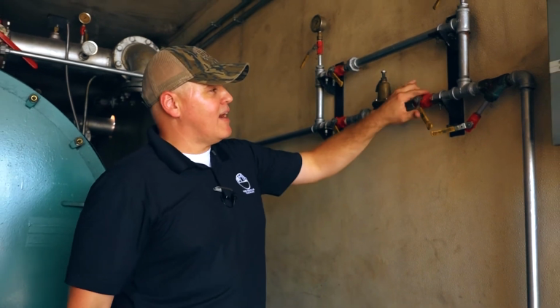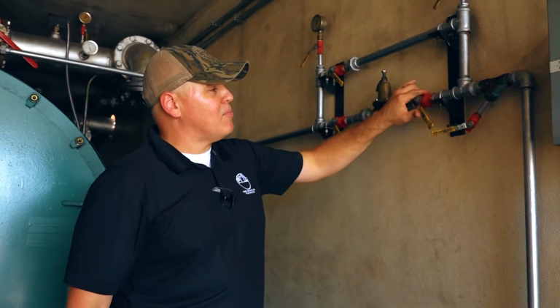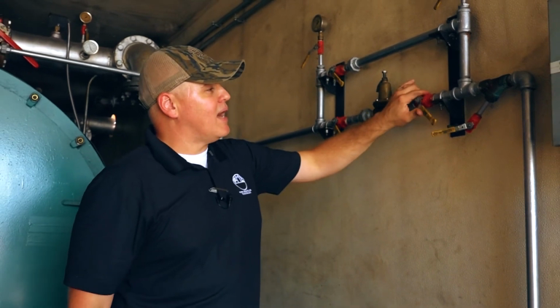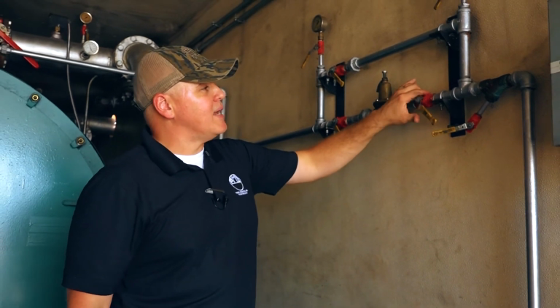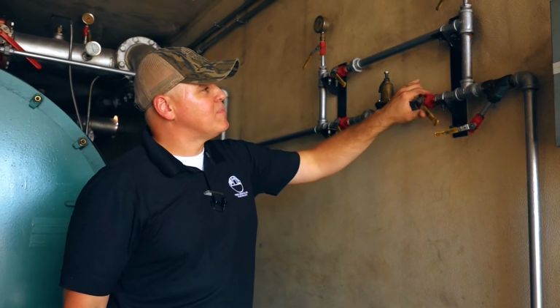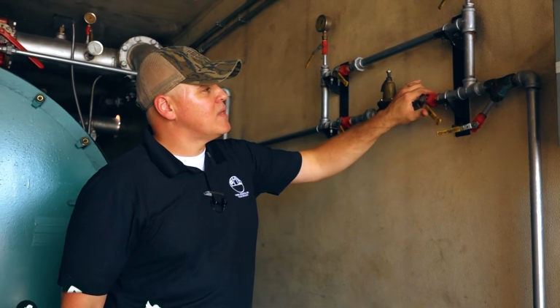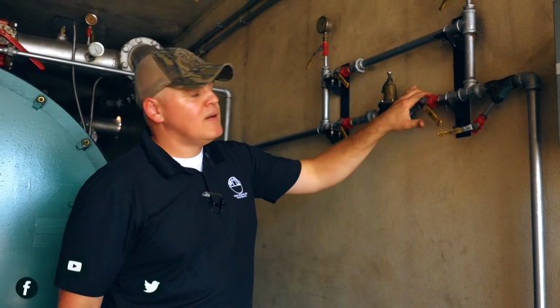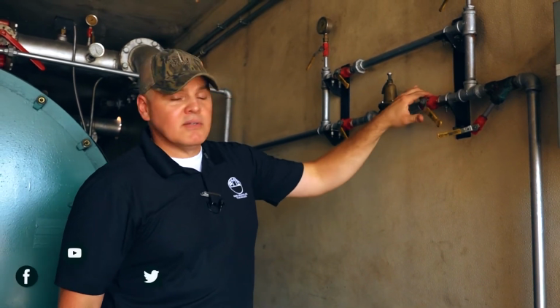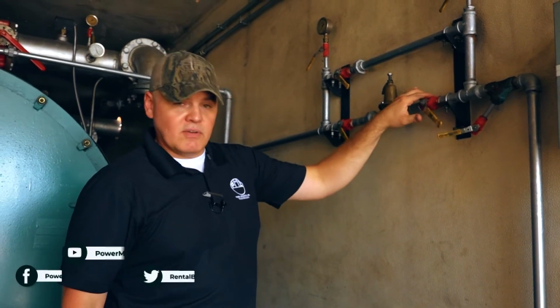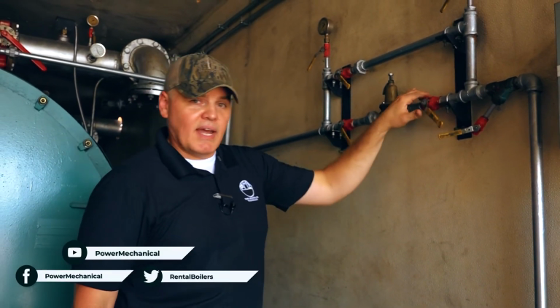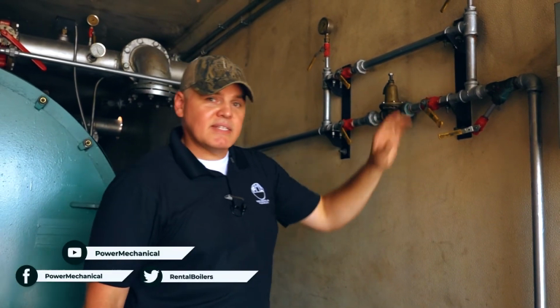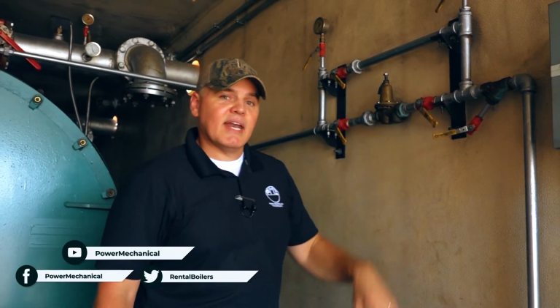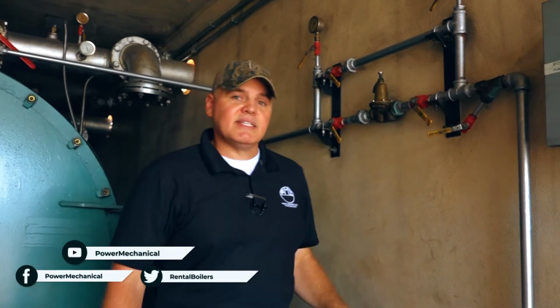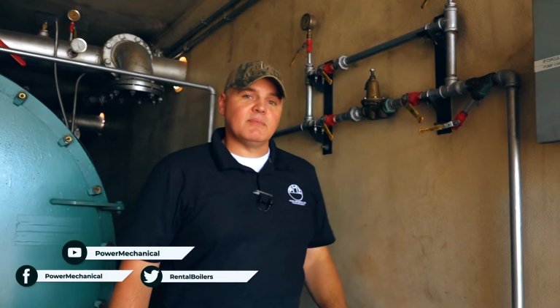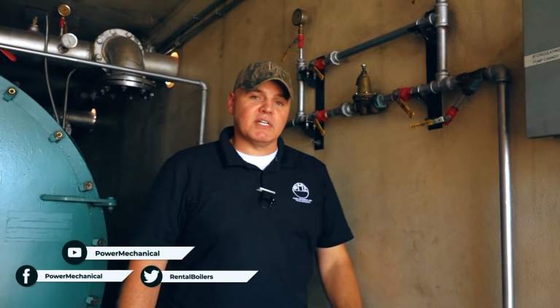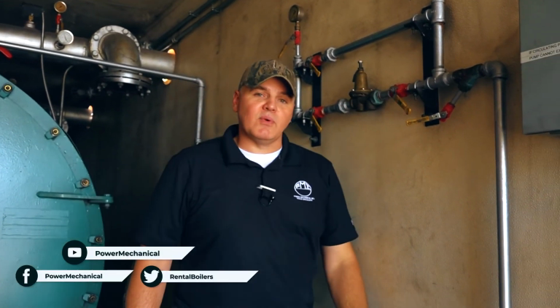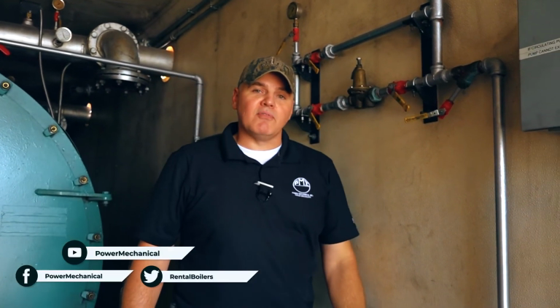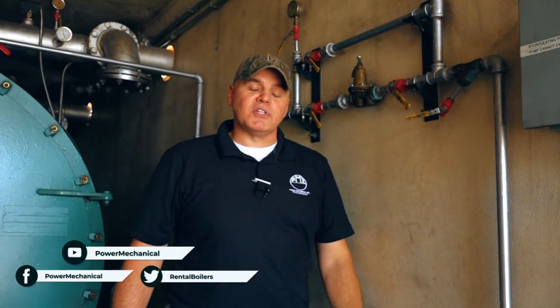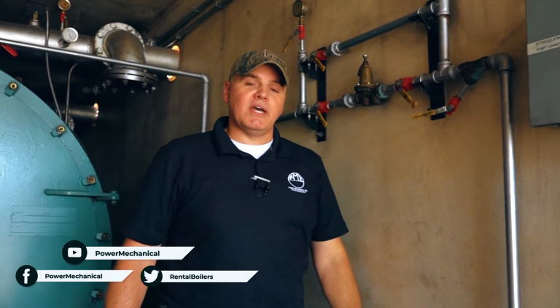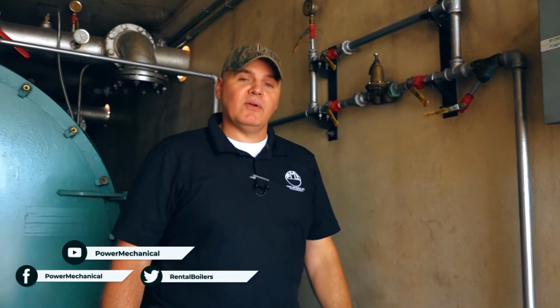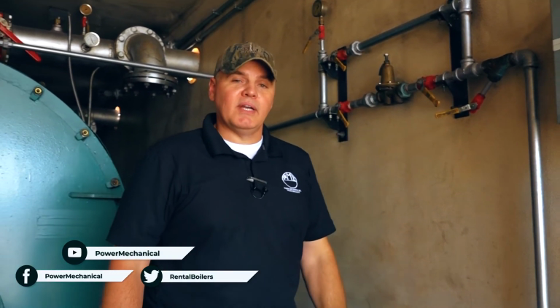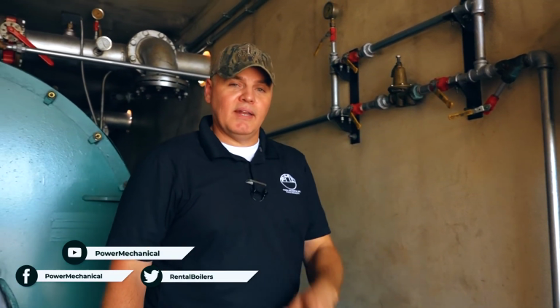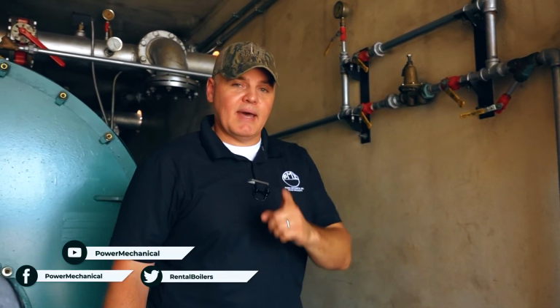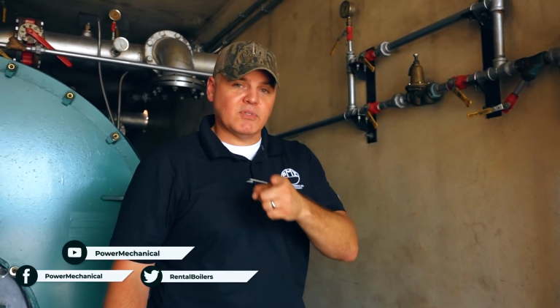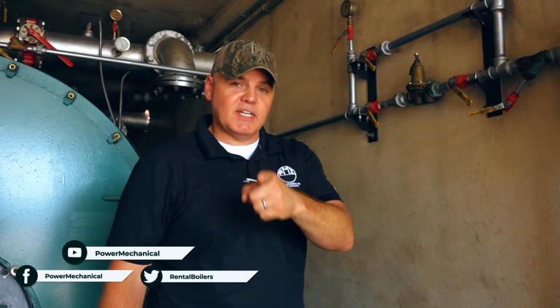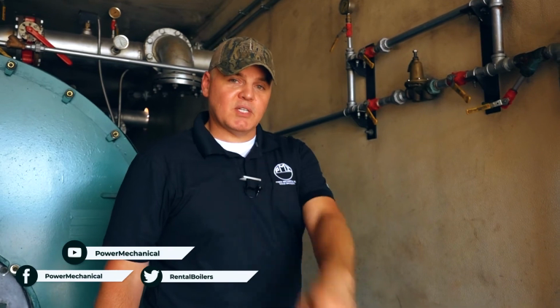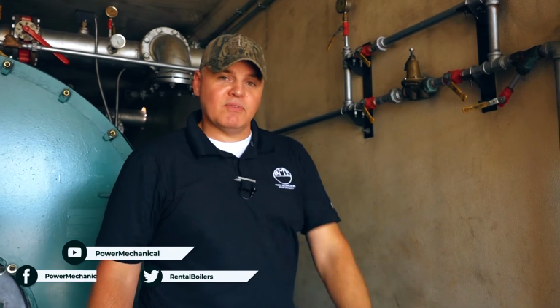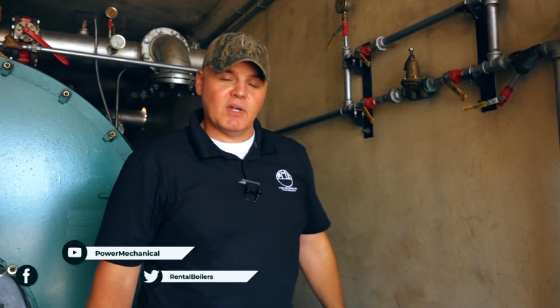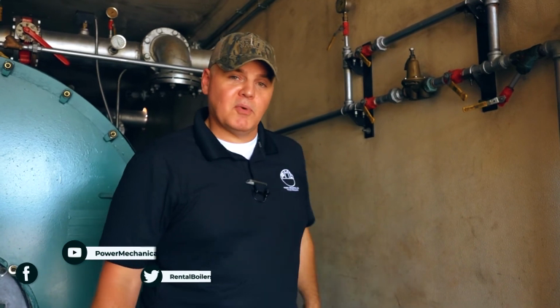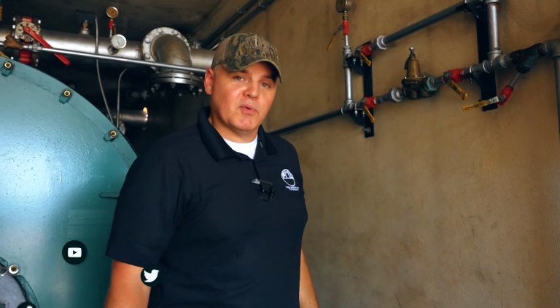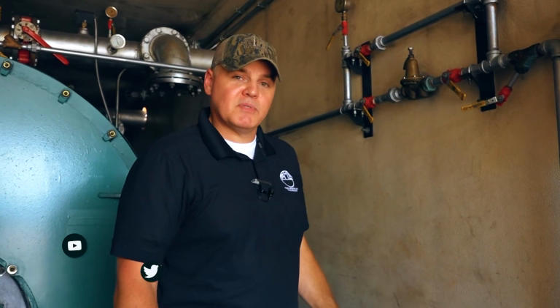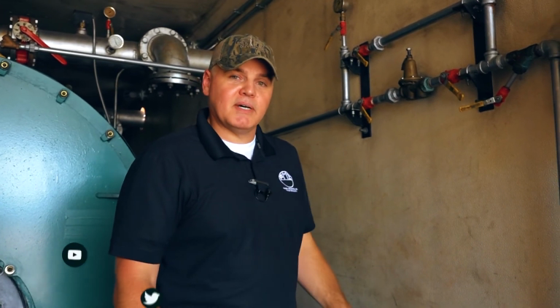So if you like these kinds of tips, stick around for our channel. We'll see you next week for another boiler room tip.